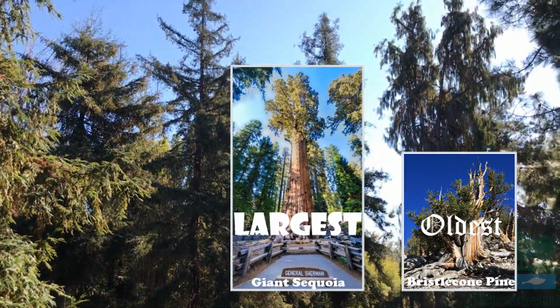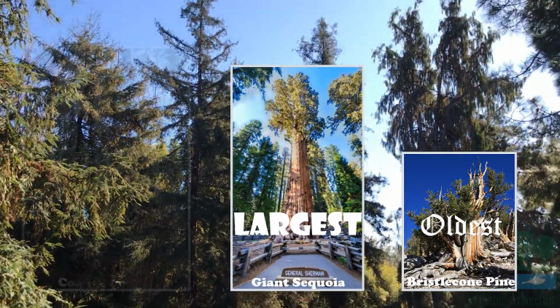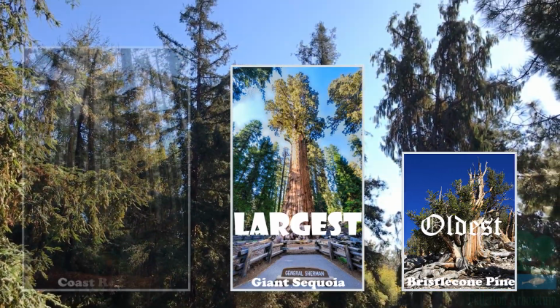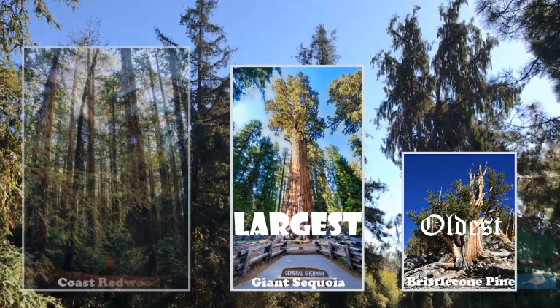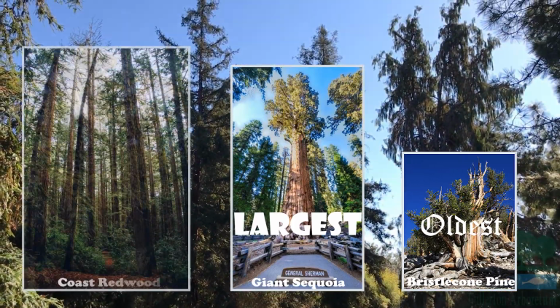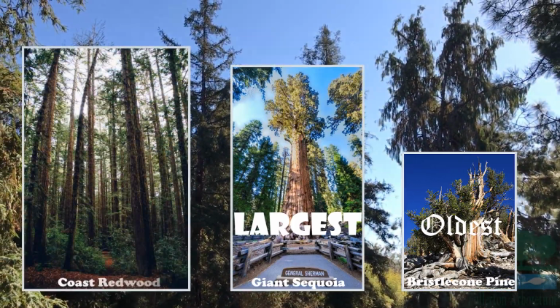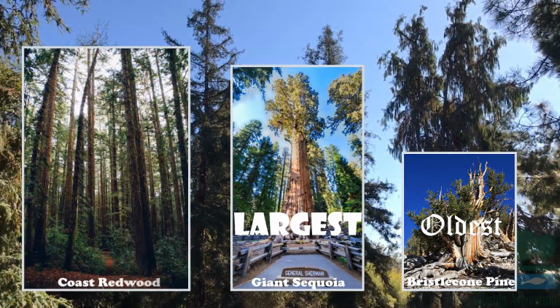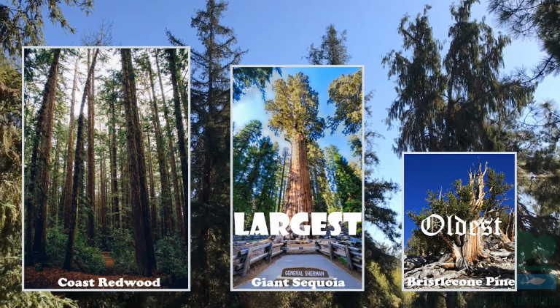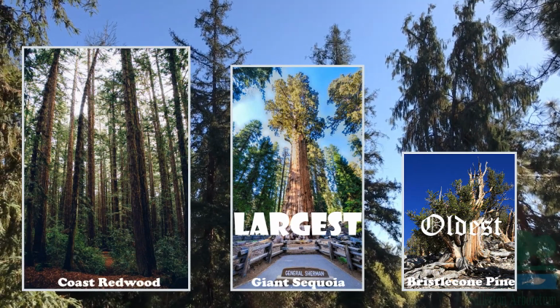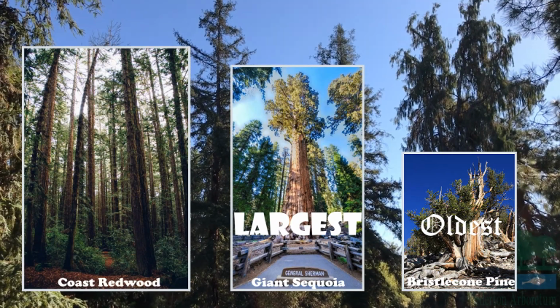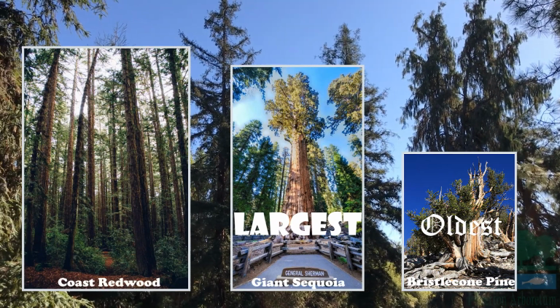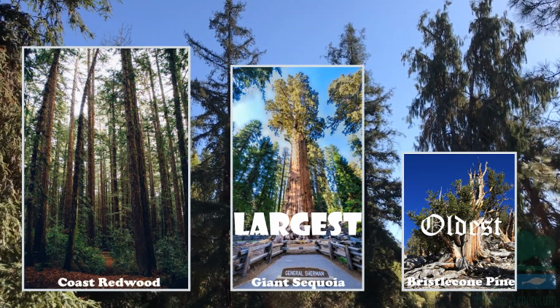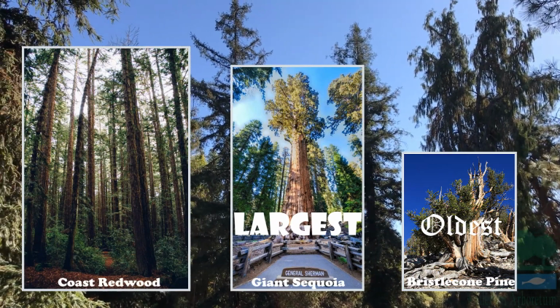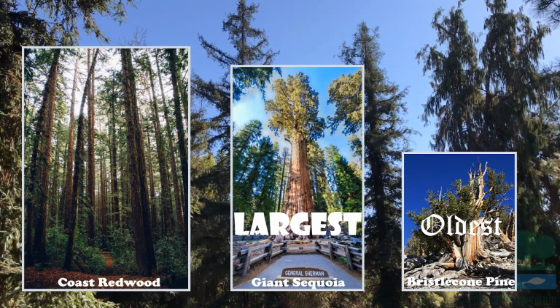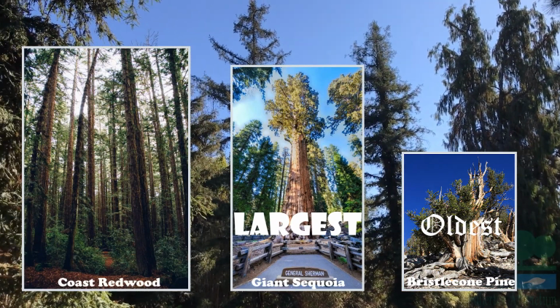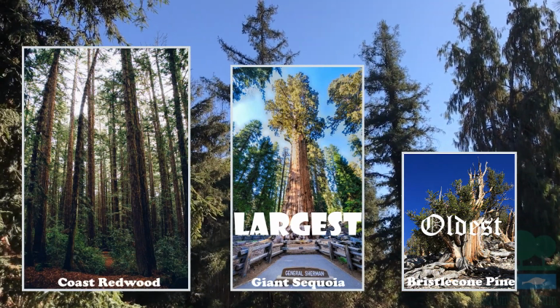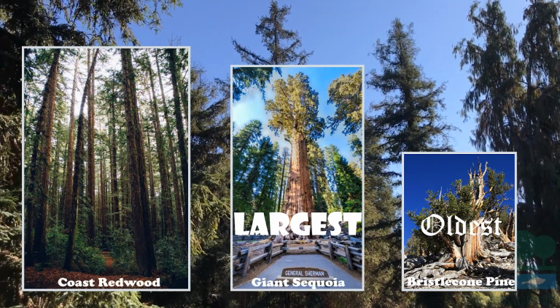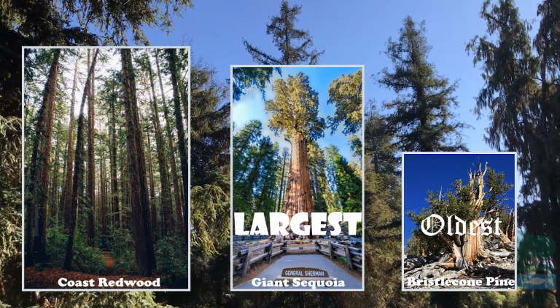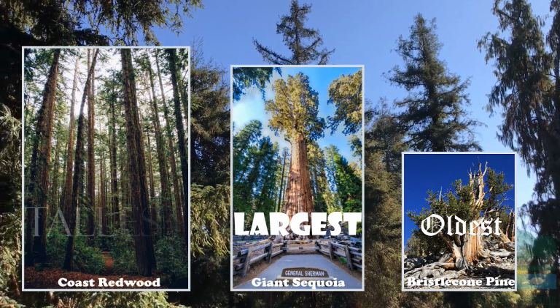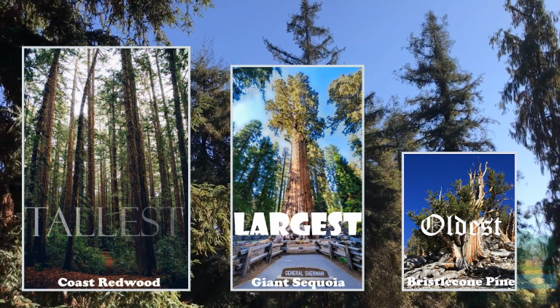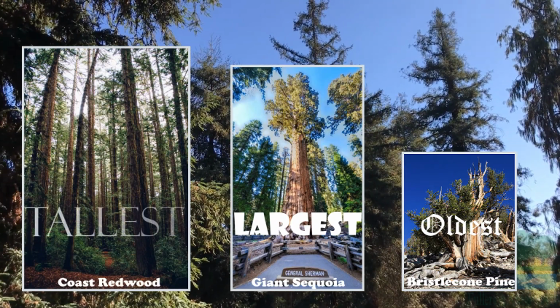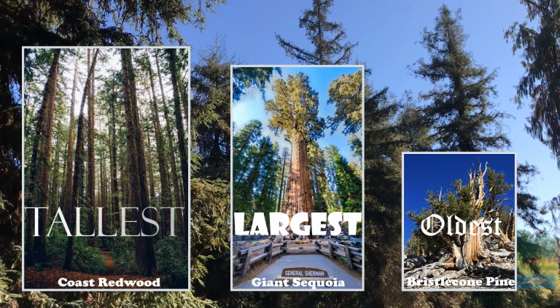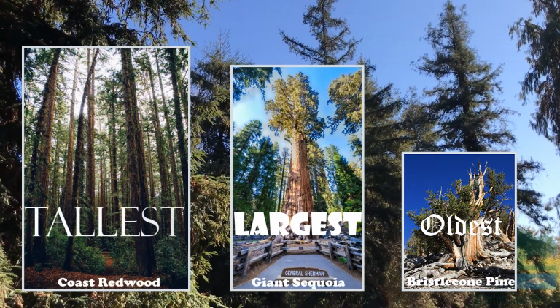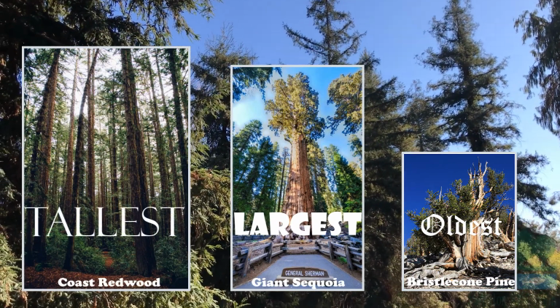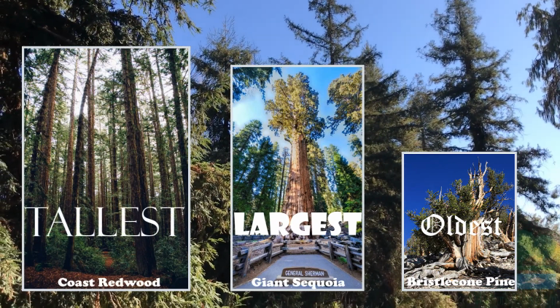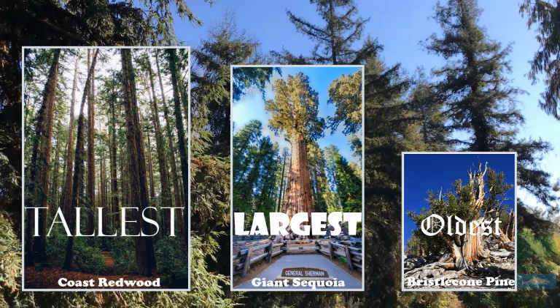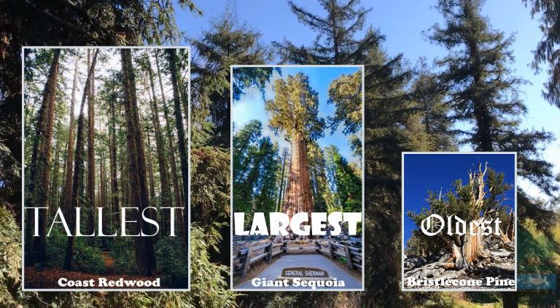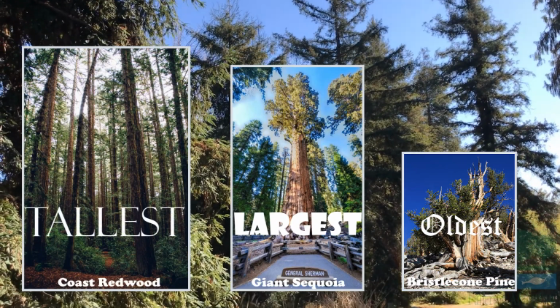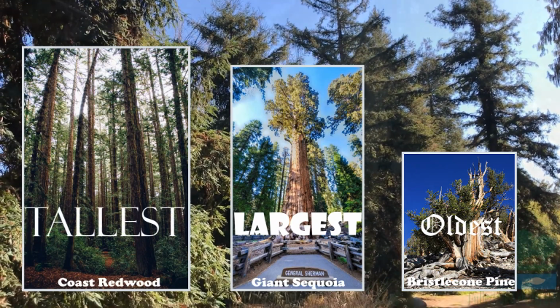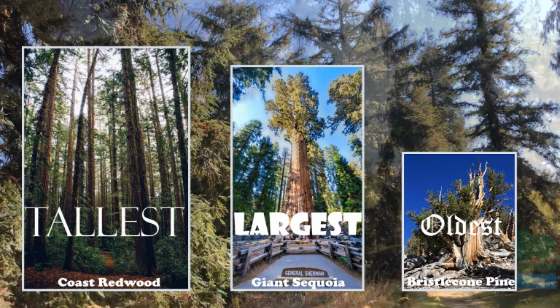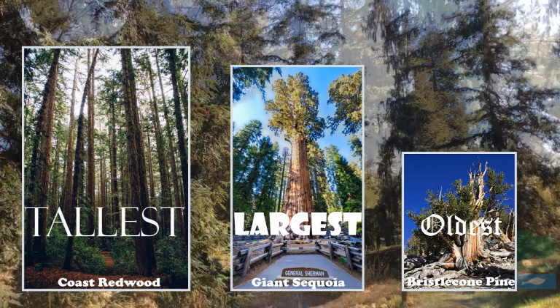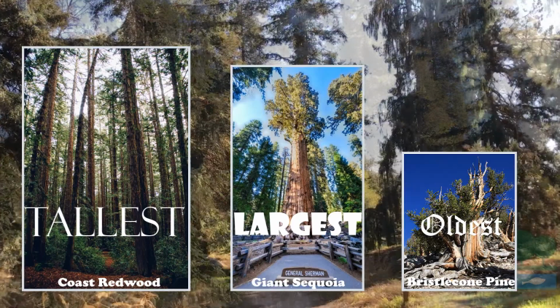And there are the coast redwood trees, representing the tallest trees in the world, reaching heights up to 300 feet tall.